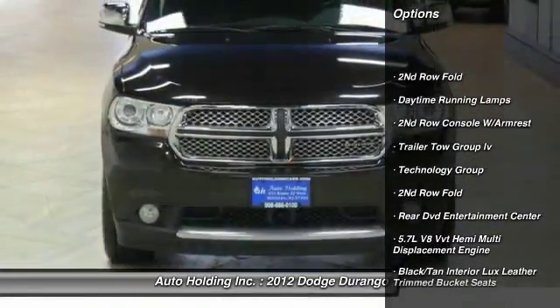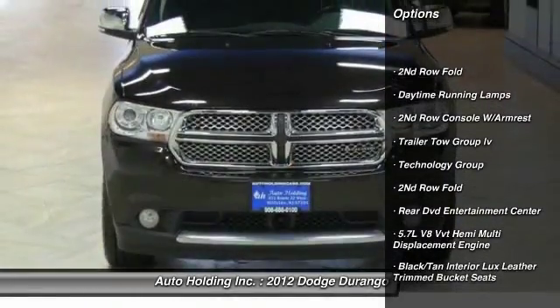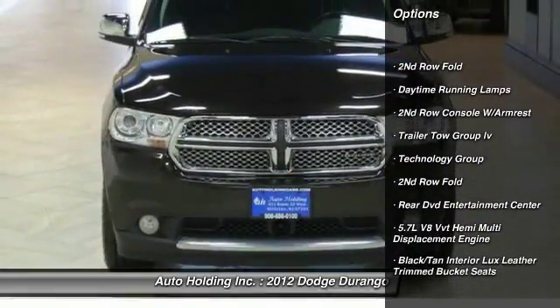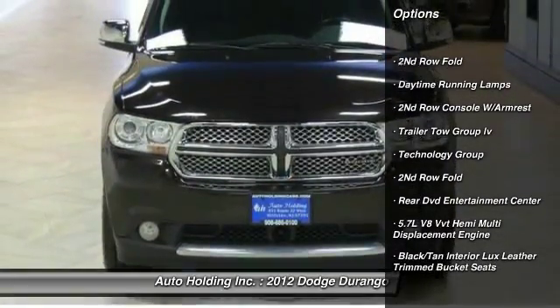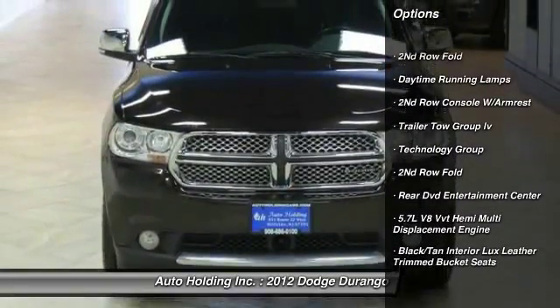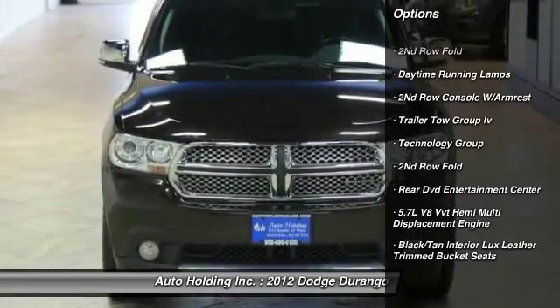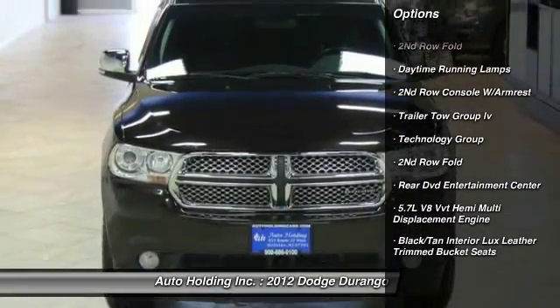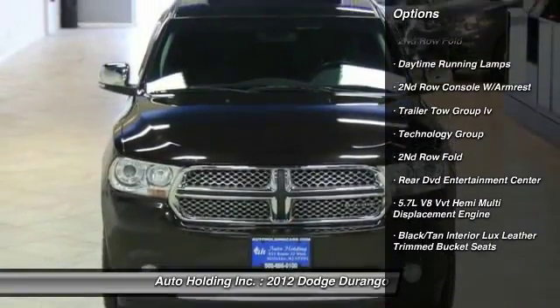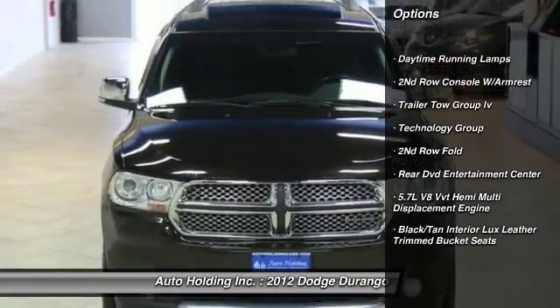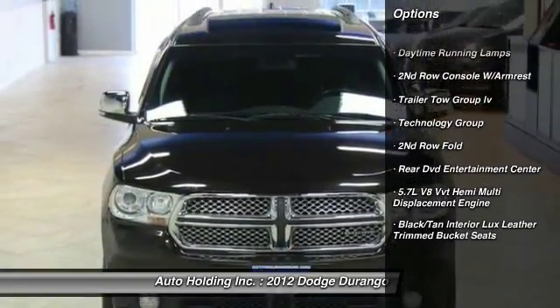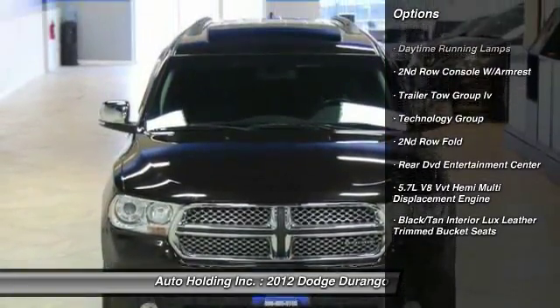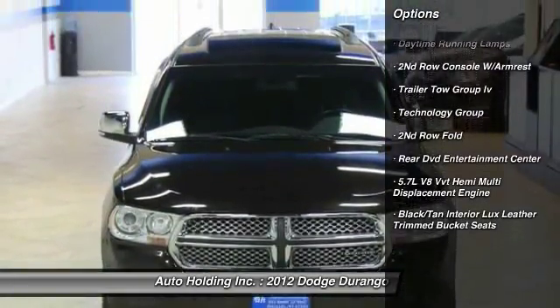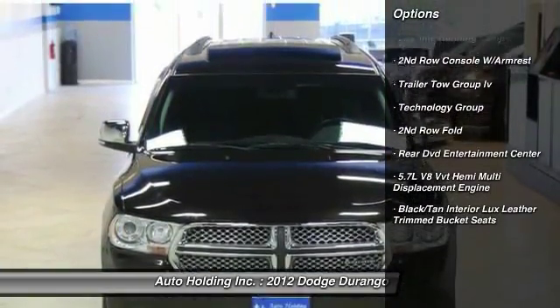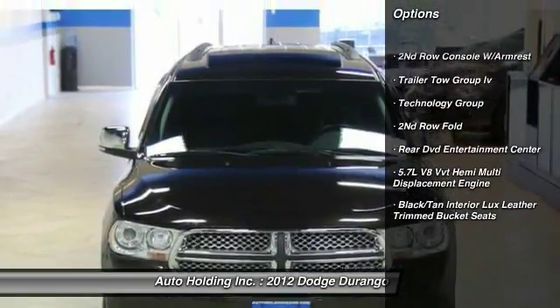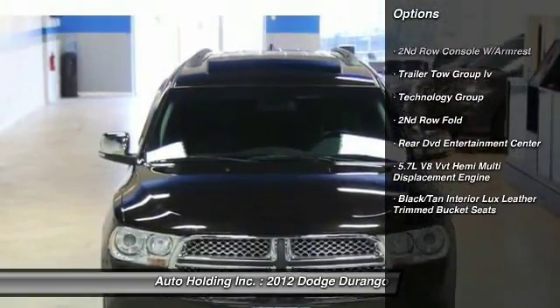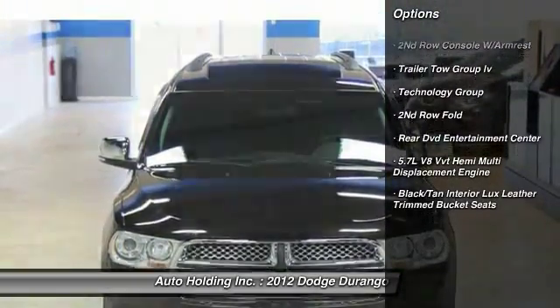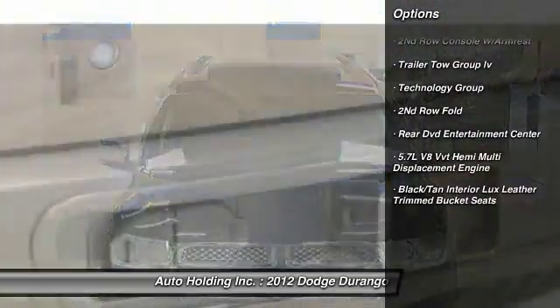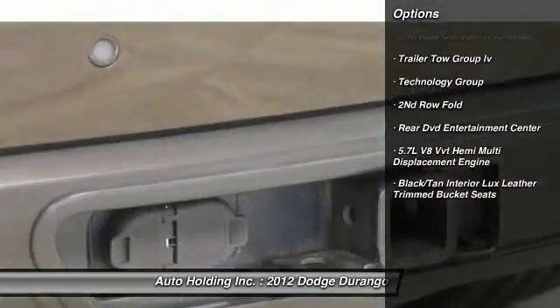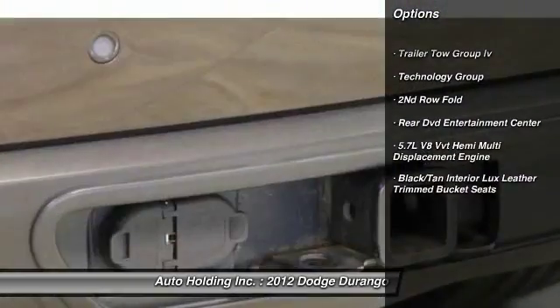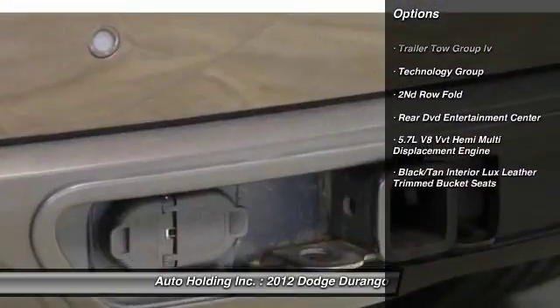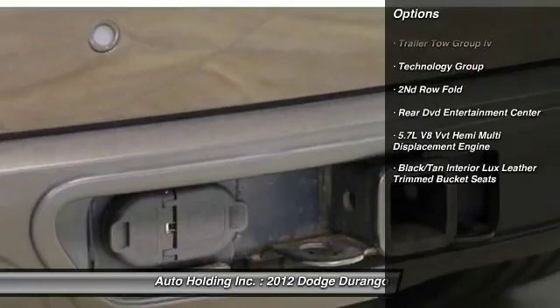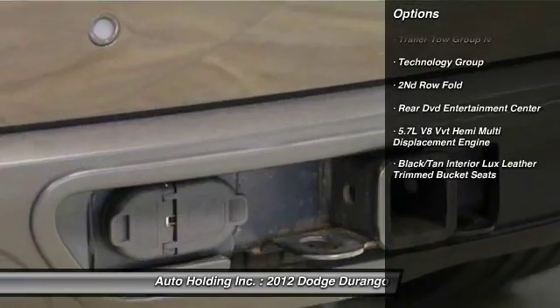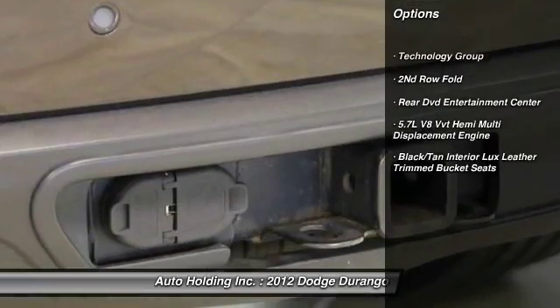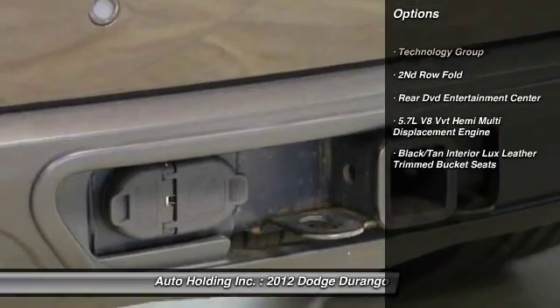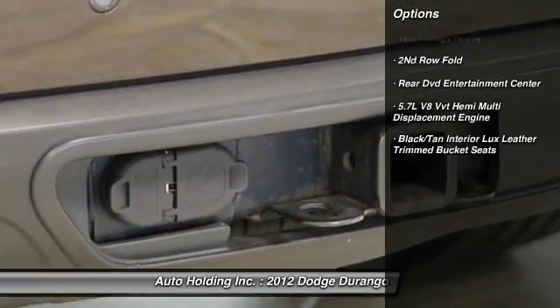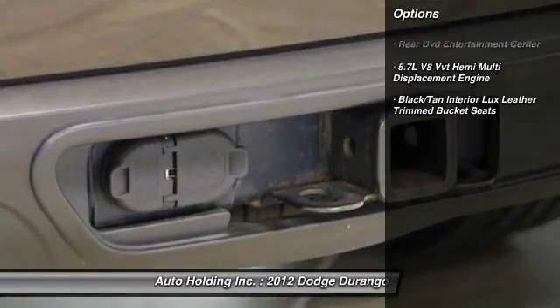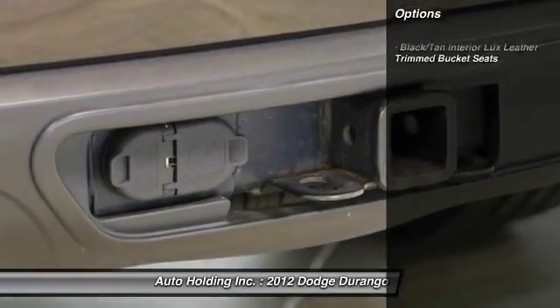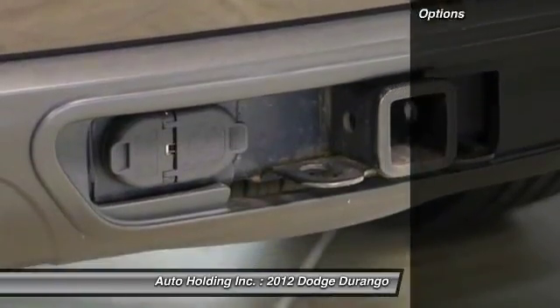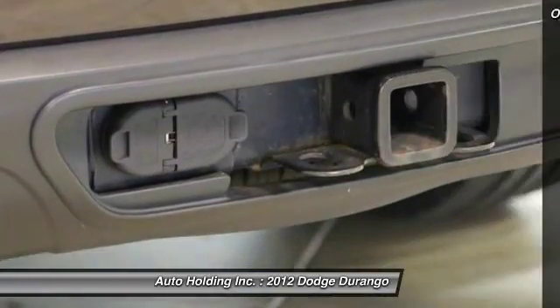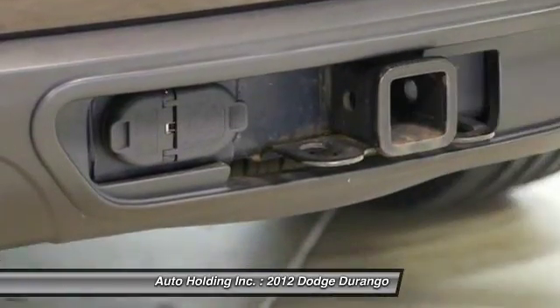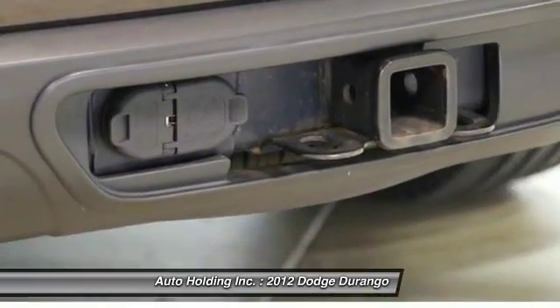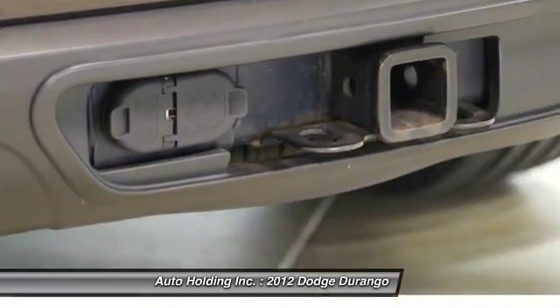Here are some of this vehicle's great options: daytime running lamps and technology group.